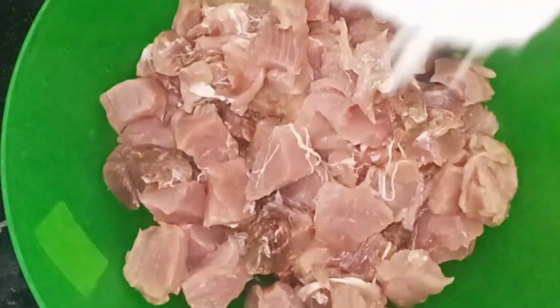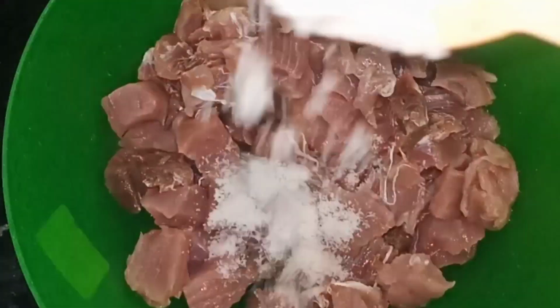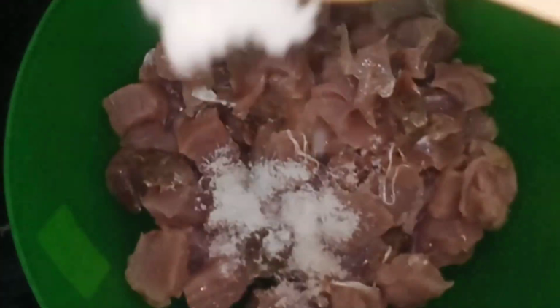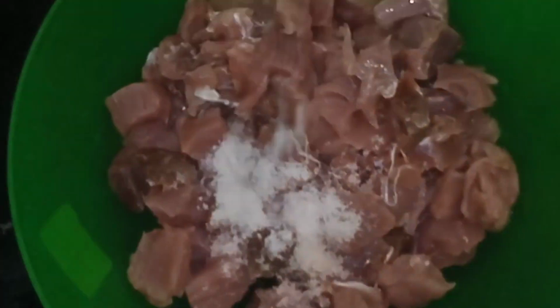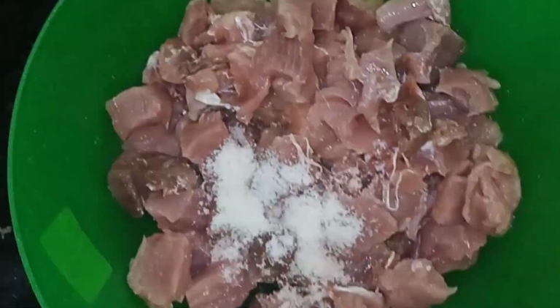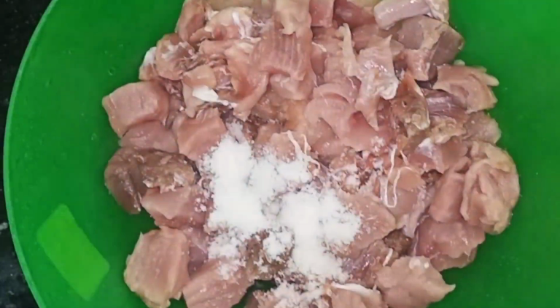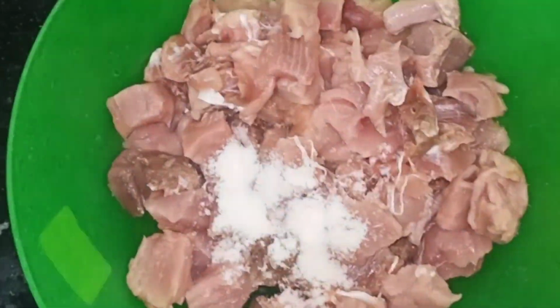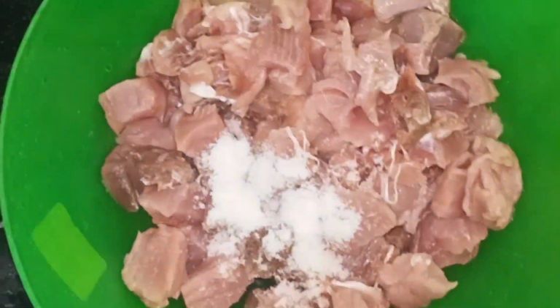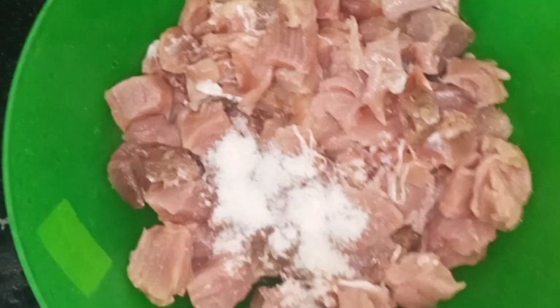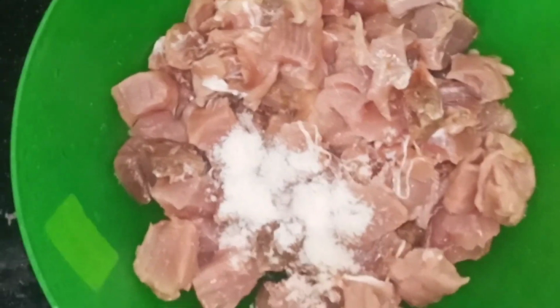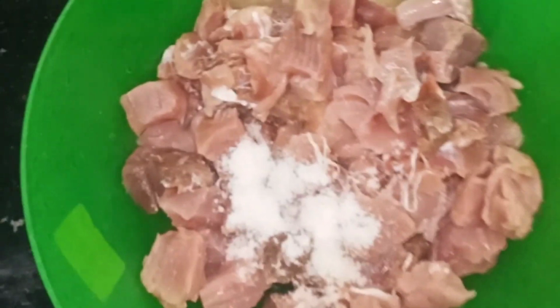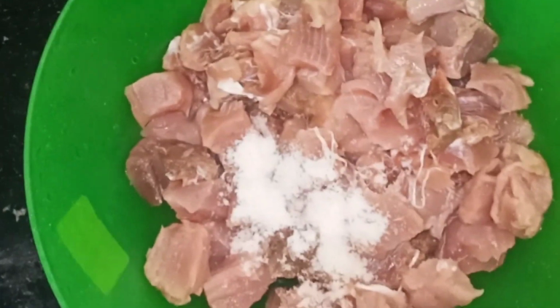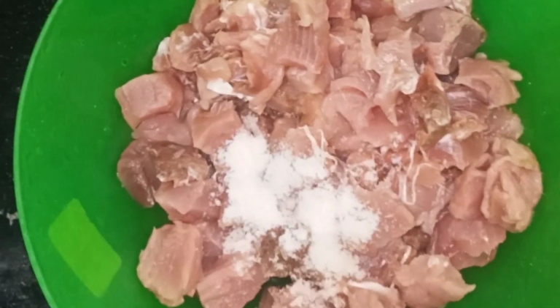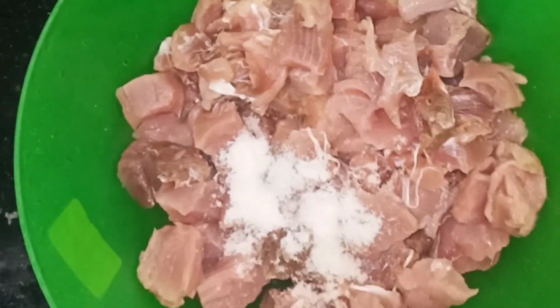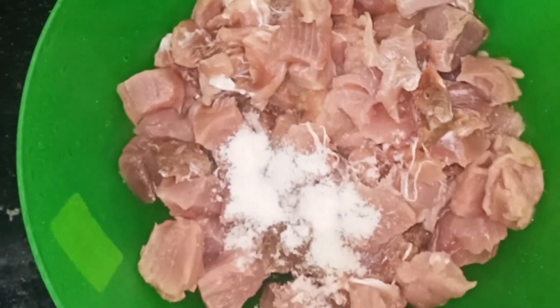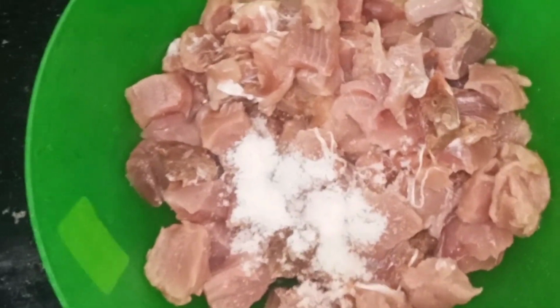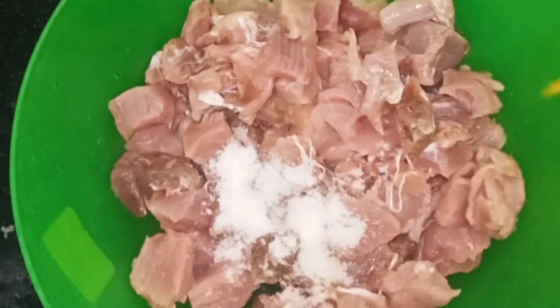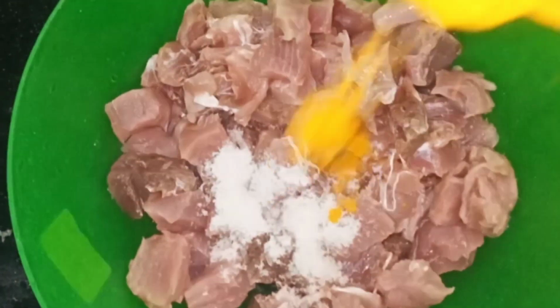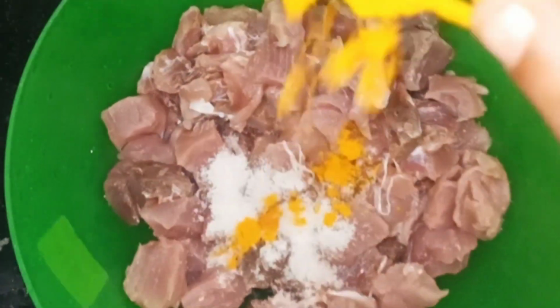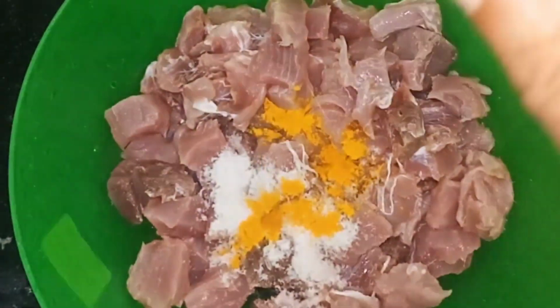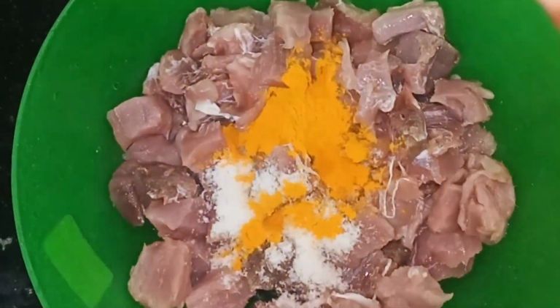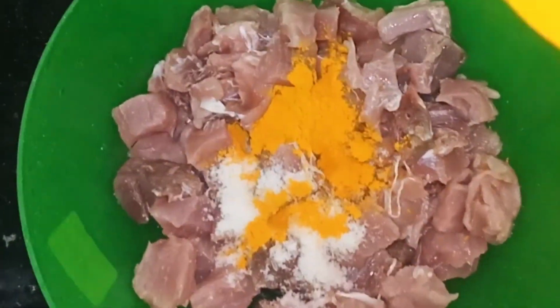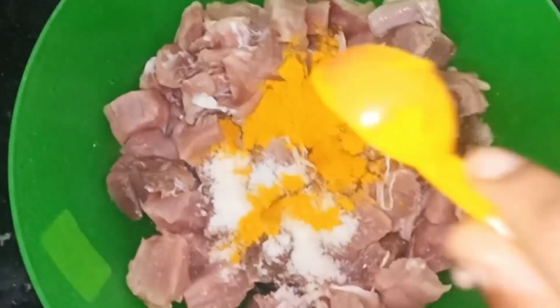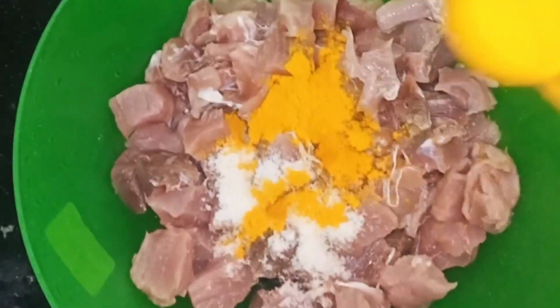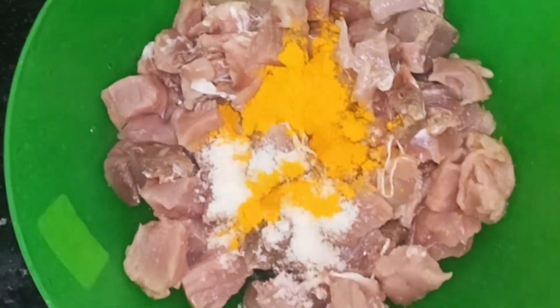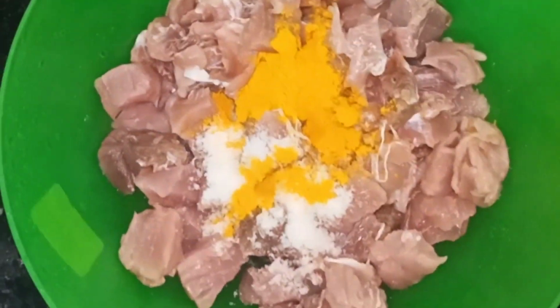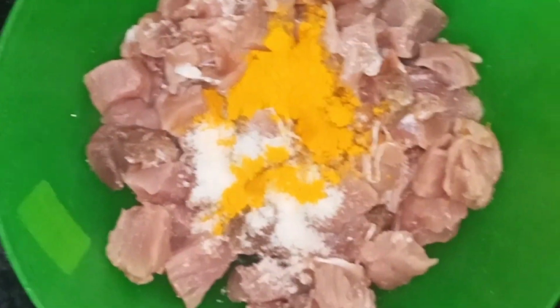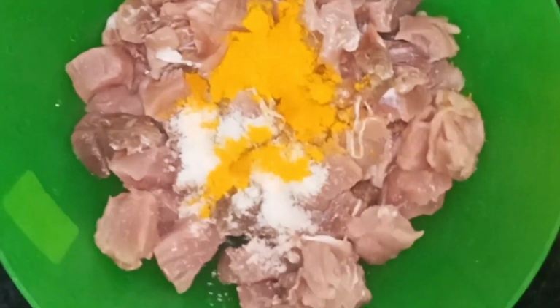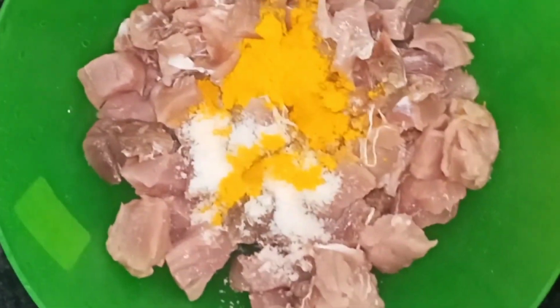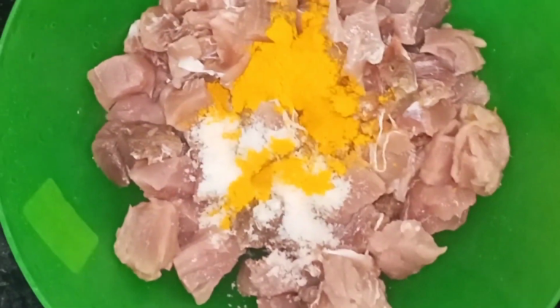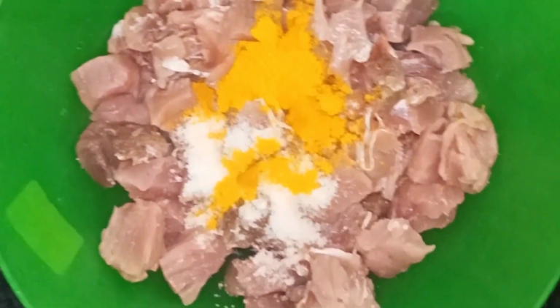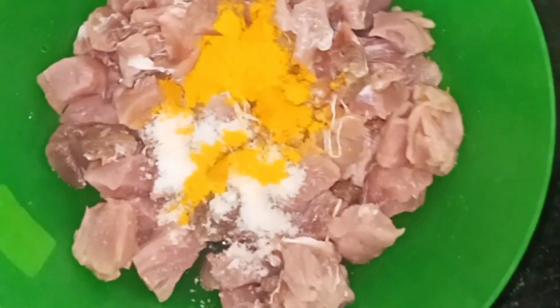Let's put 1 tablespoon of salt and mix it in this way.